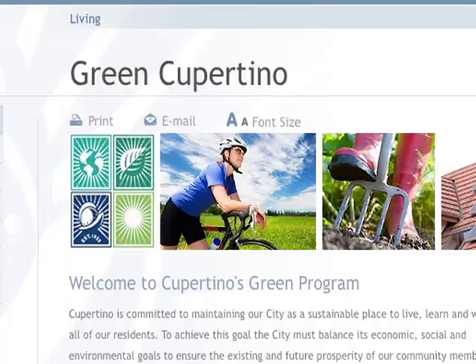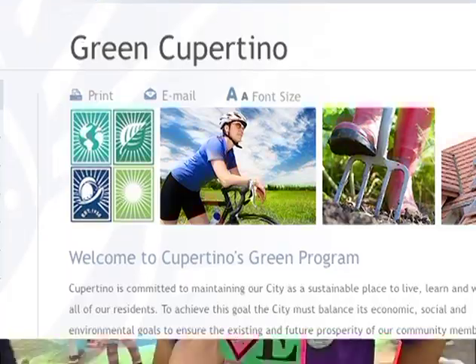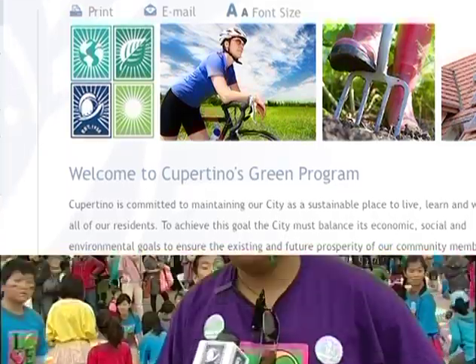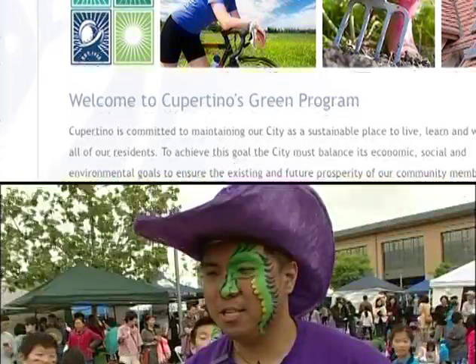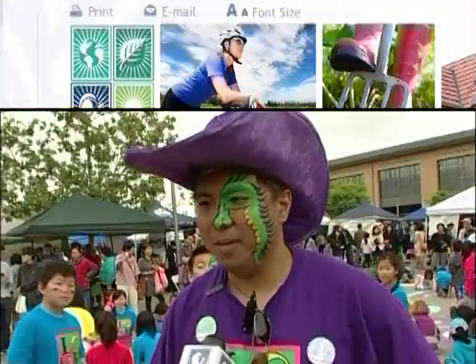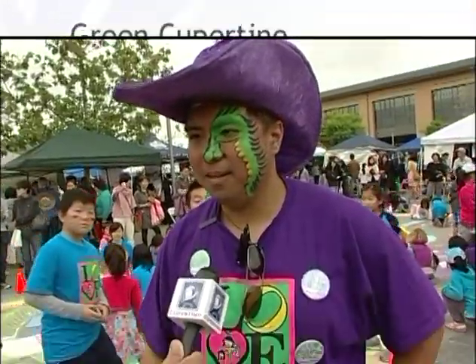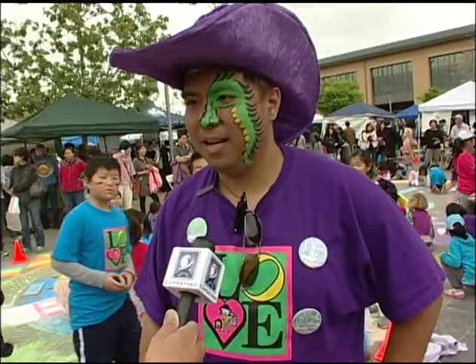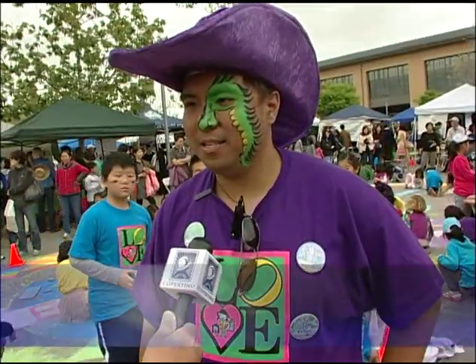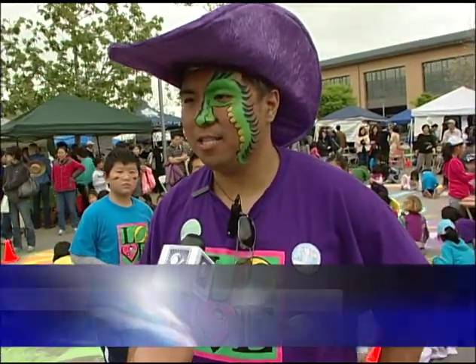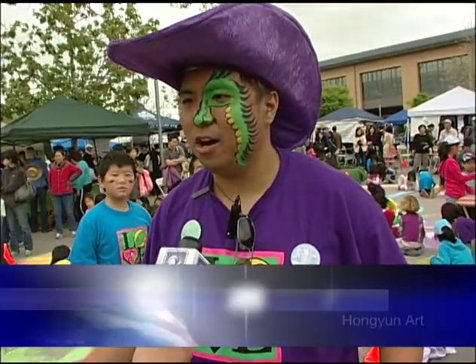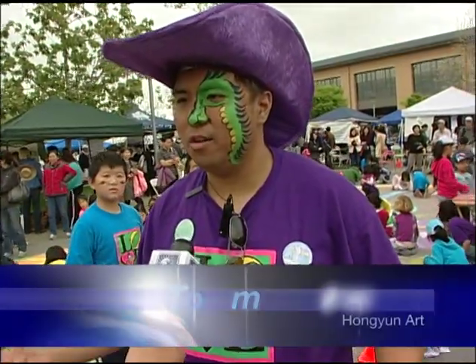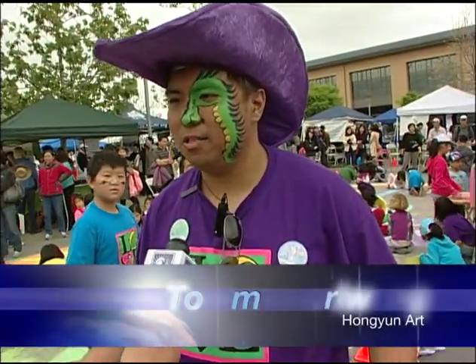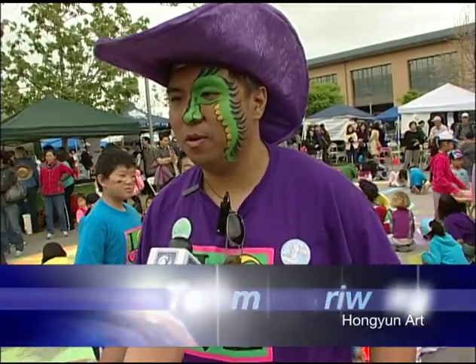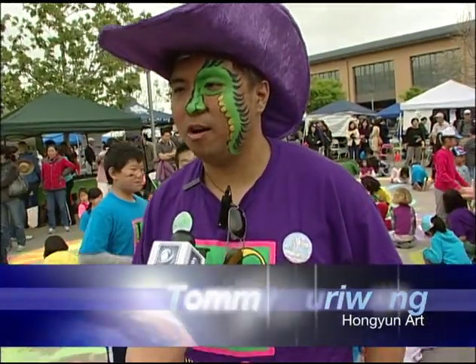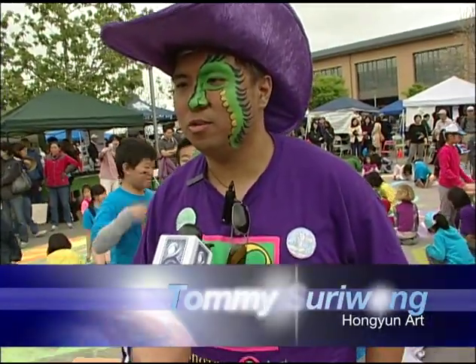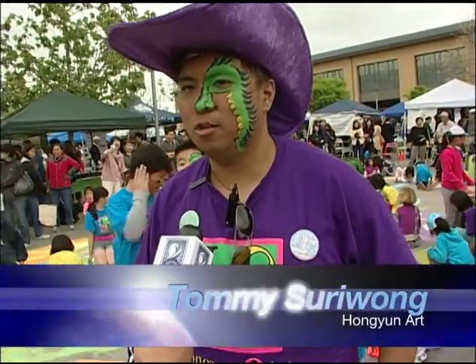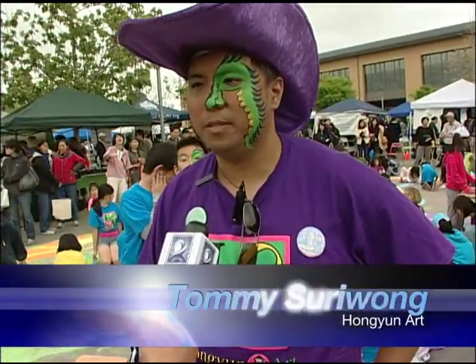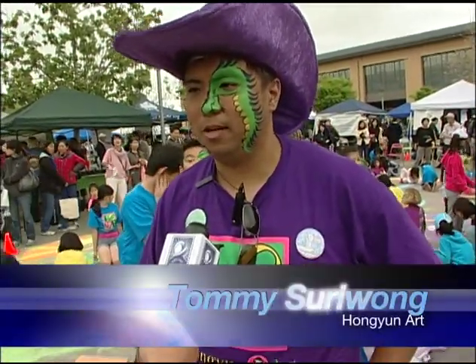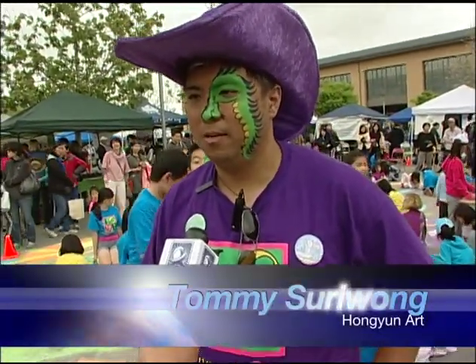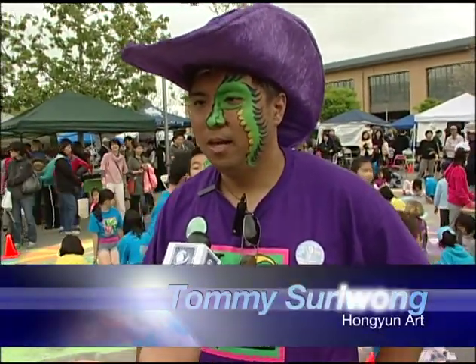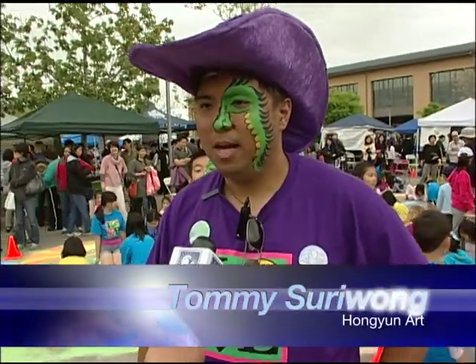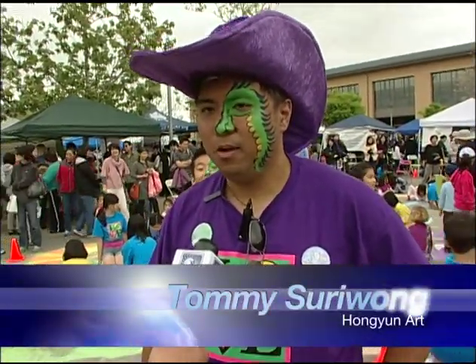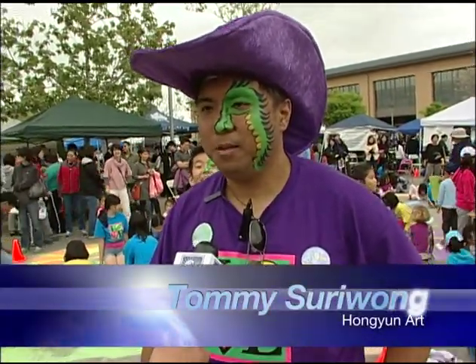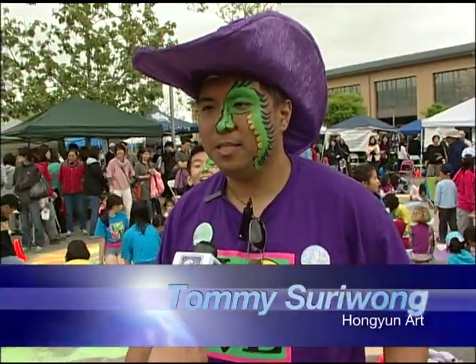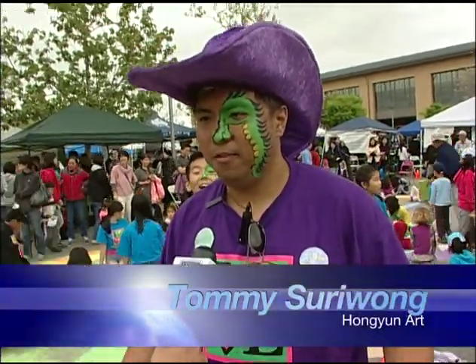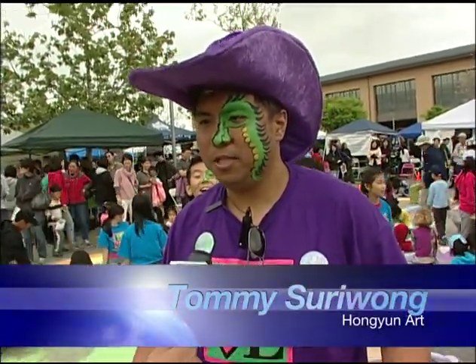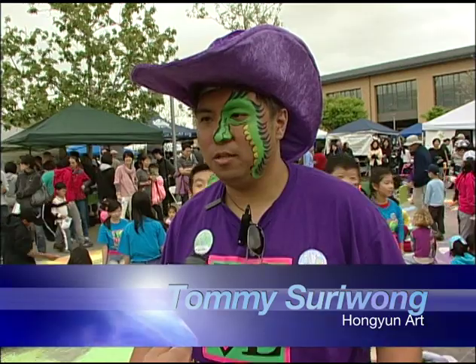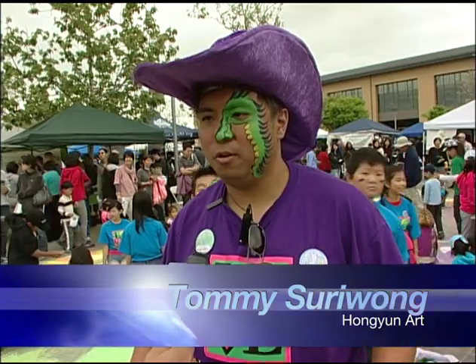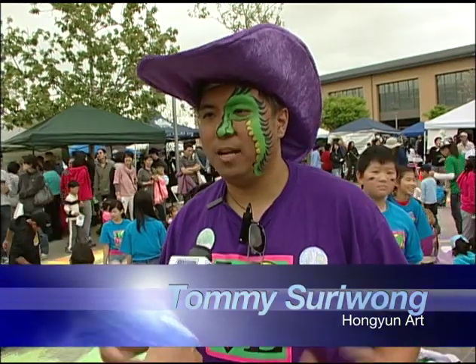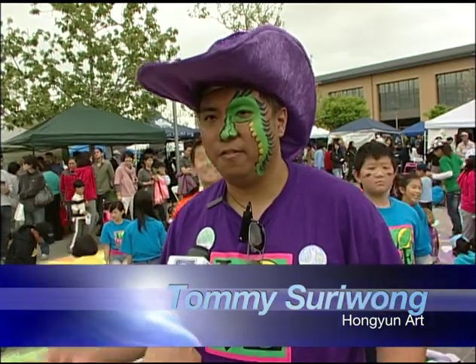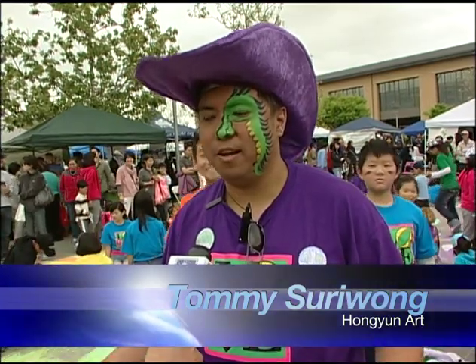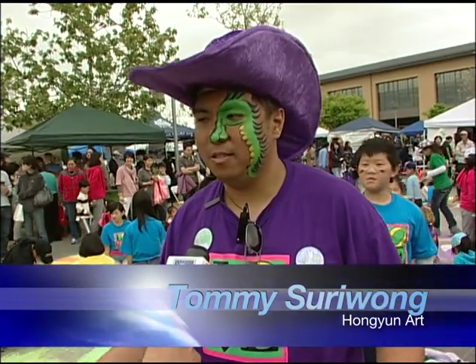My name is Tommy. This is Hongyun Art. We're an art school in Cupertino. We're a little bit different — we do creative and fun art.